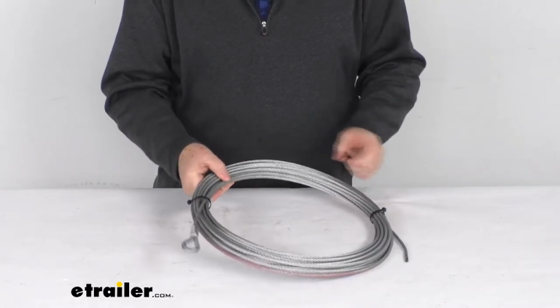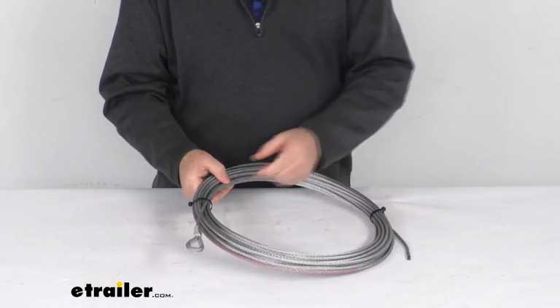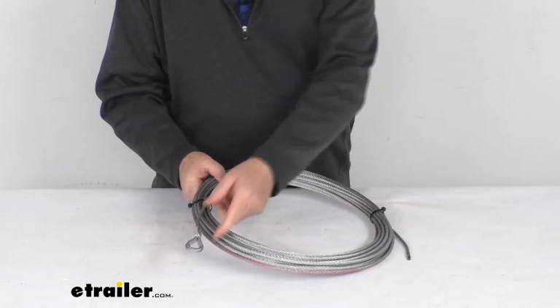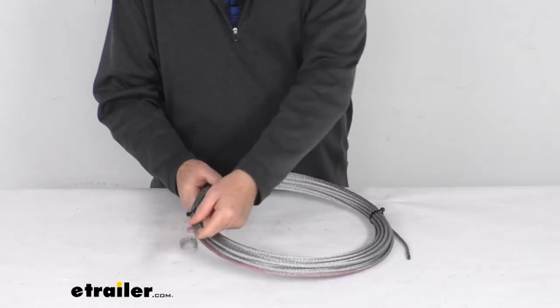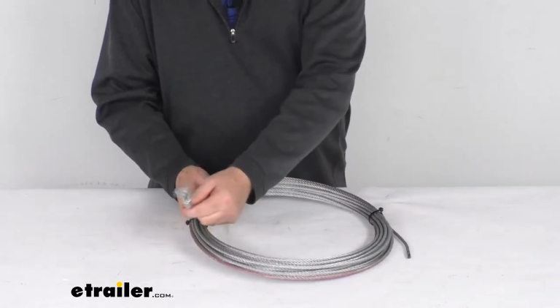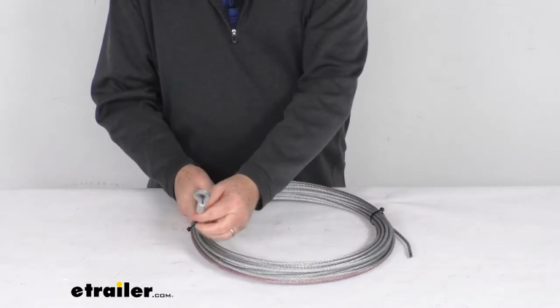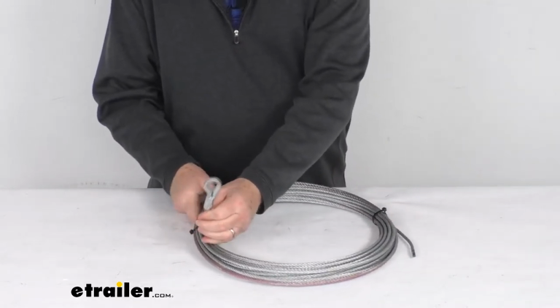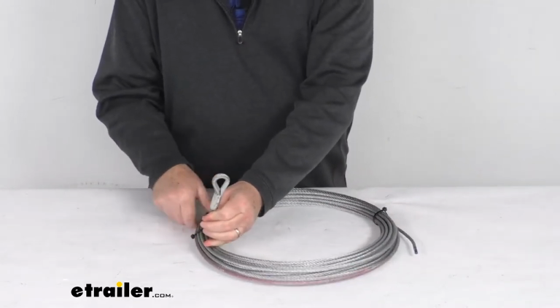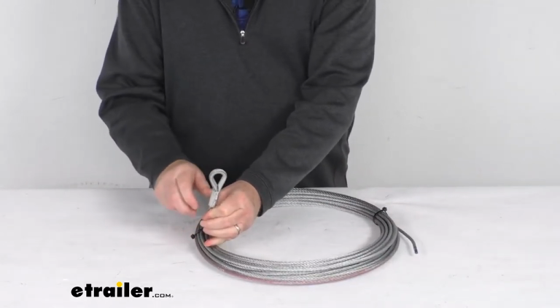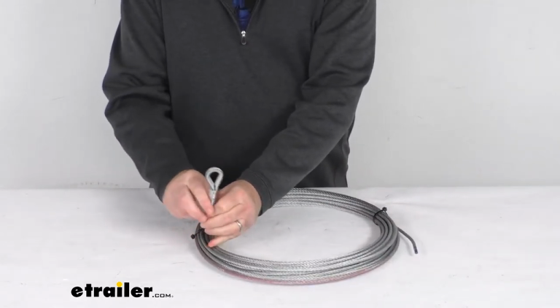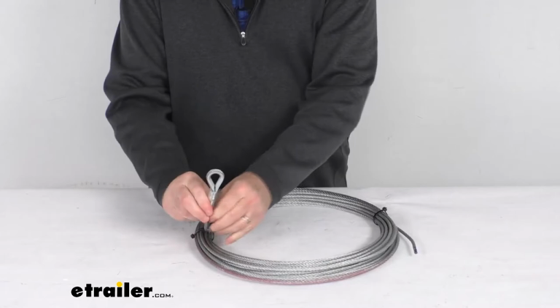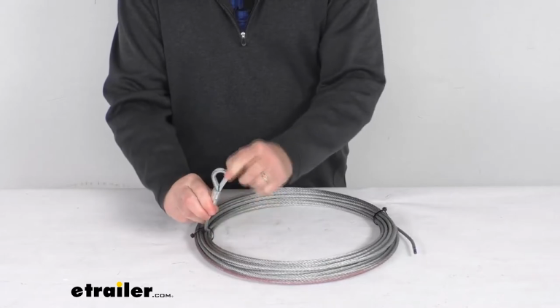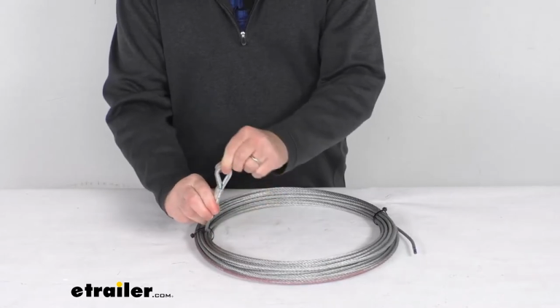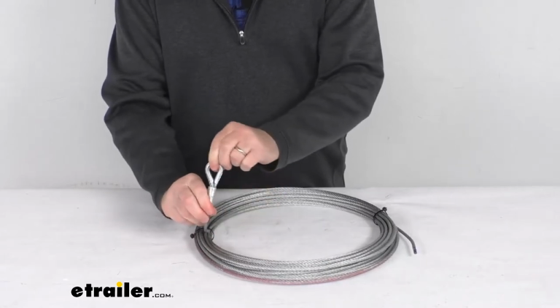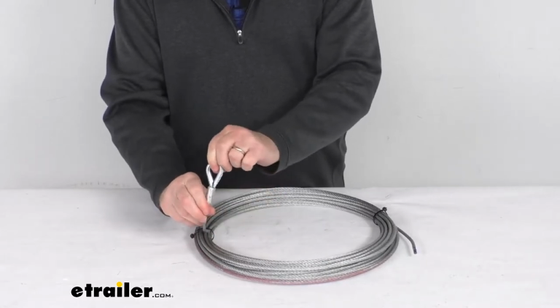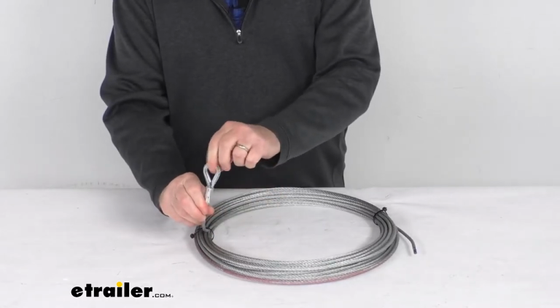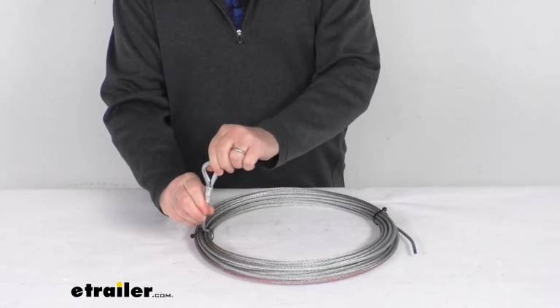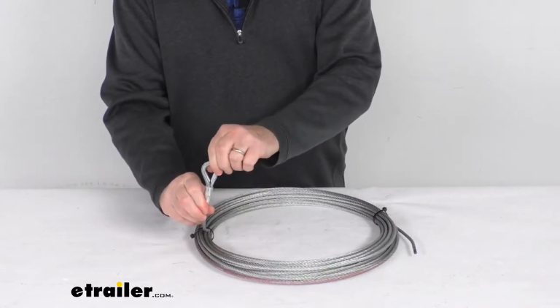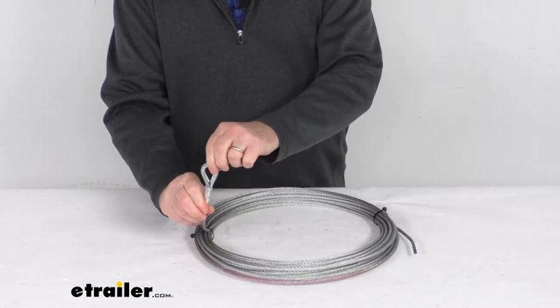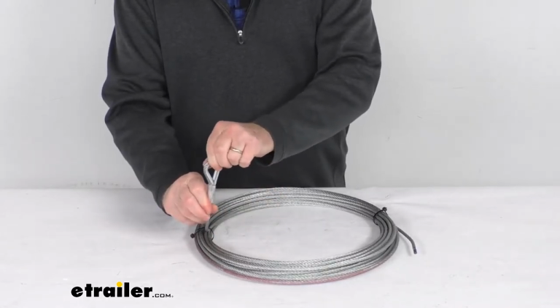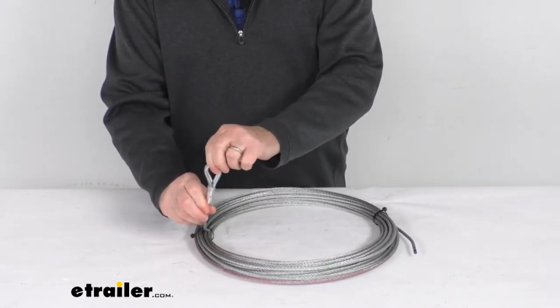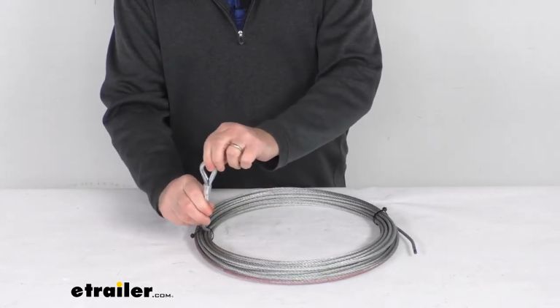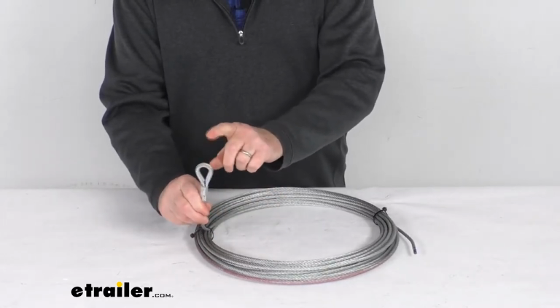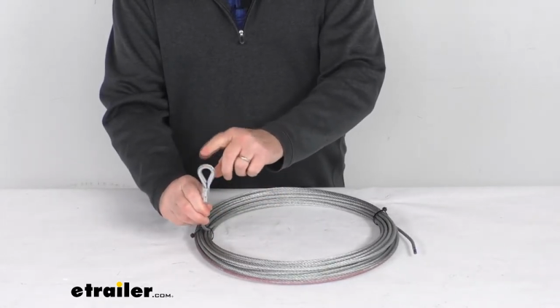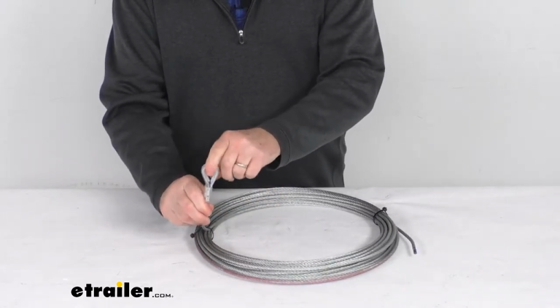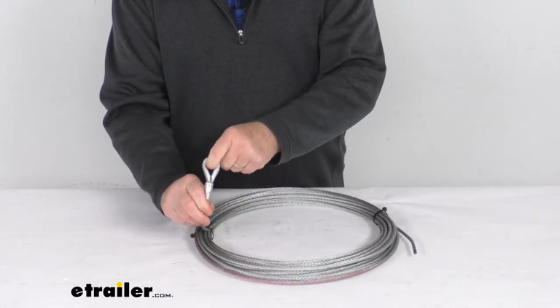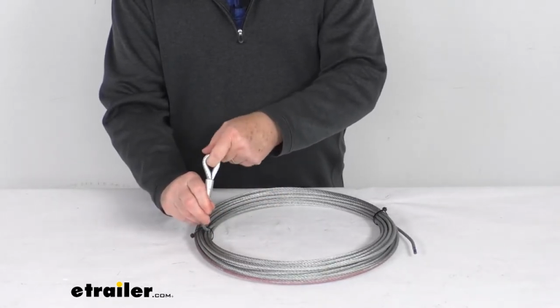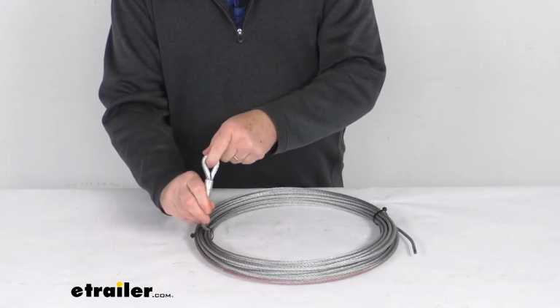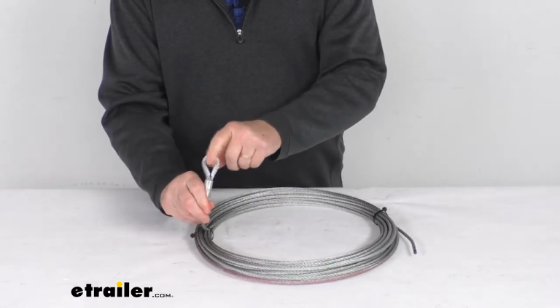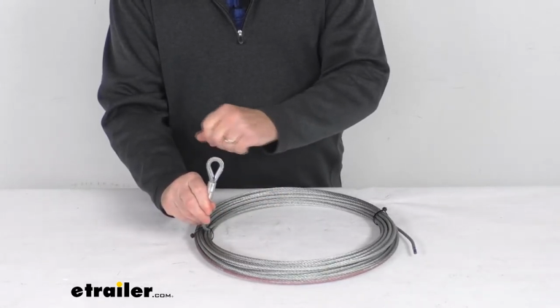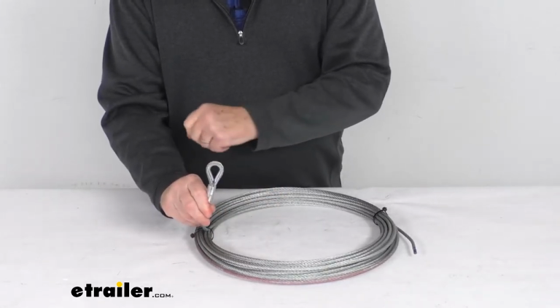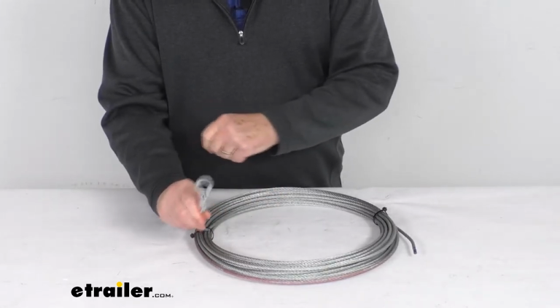You can see on this end it has a nice stainless steel thimble in the eye splice at the end of the rope, and that'll let you easily attach your hook to it.